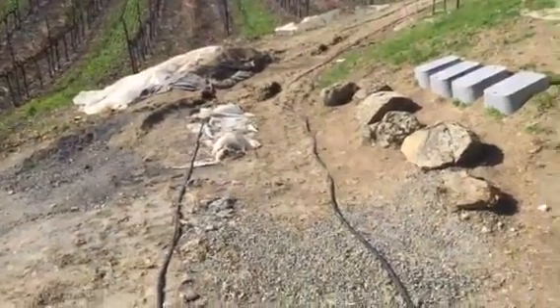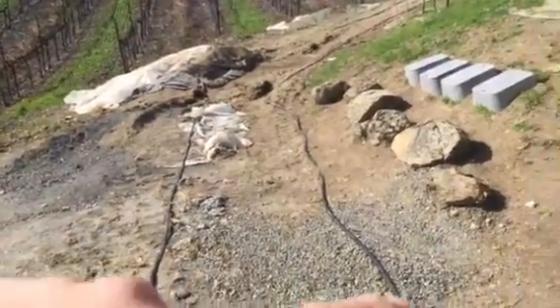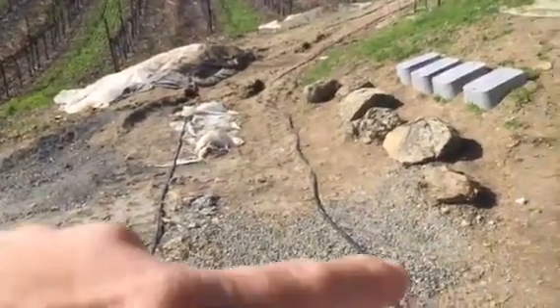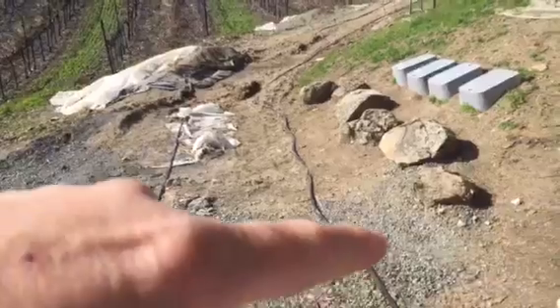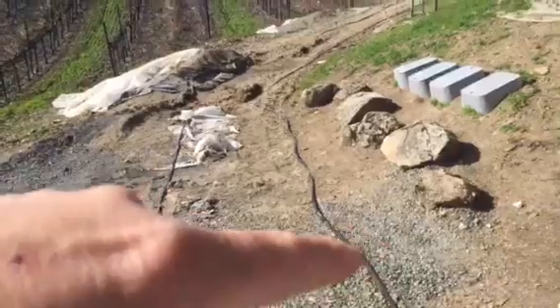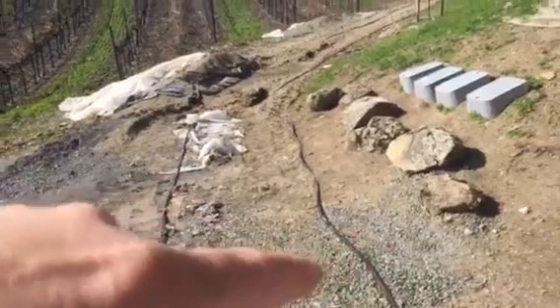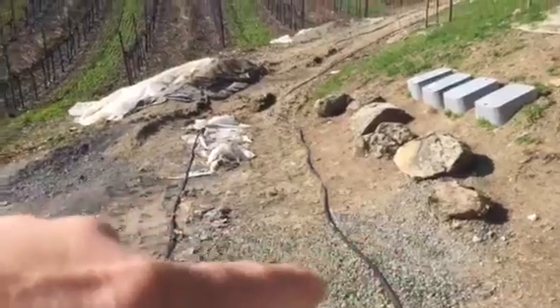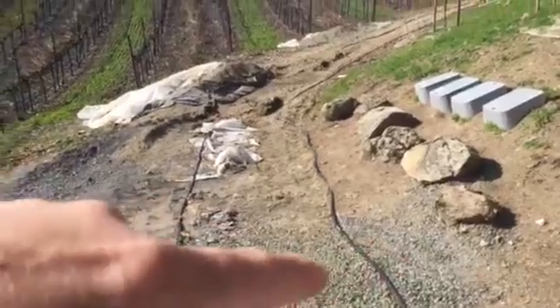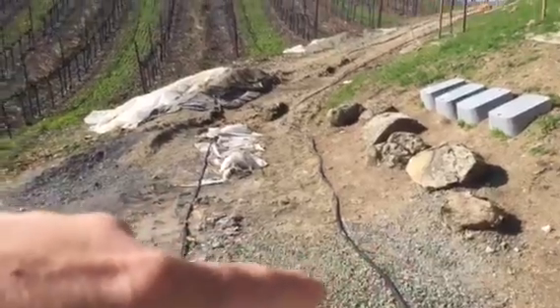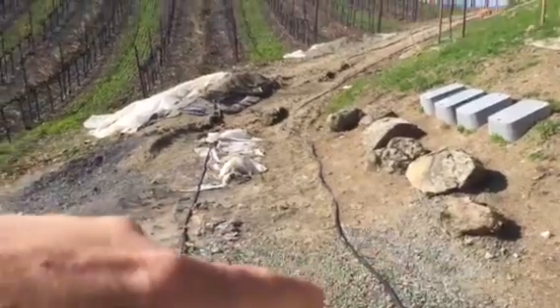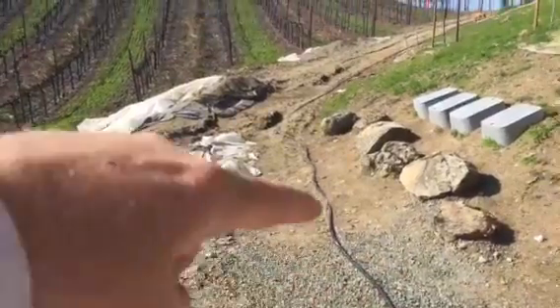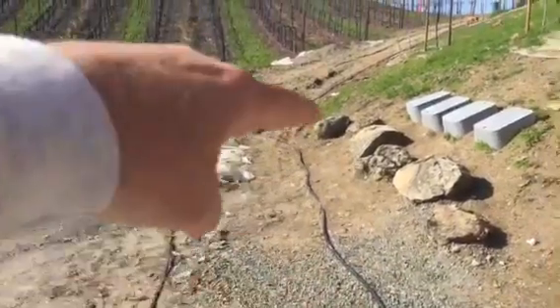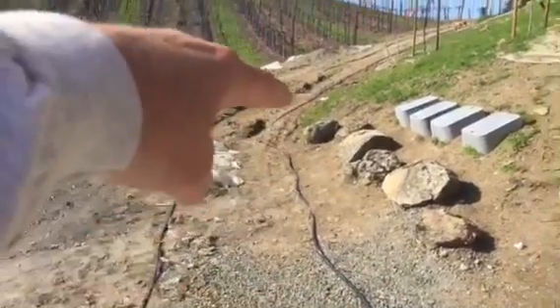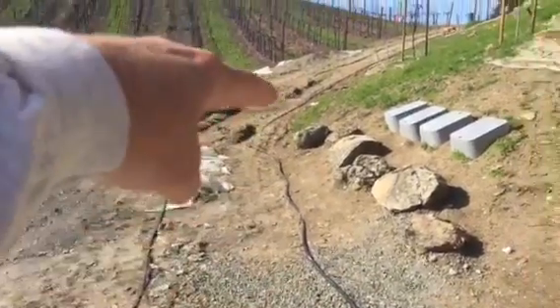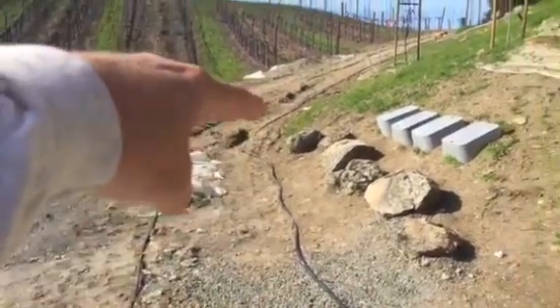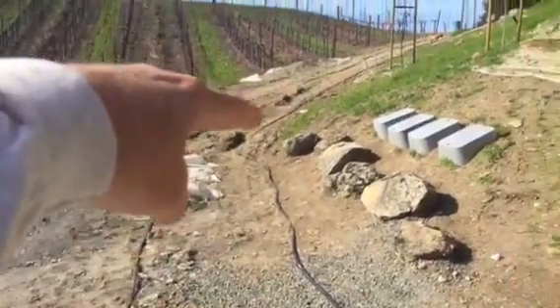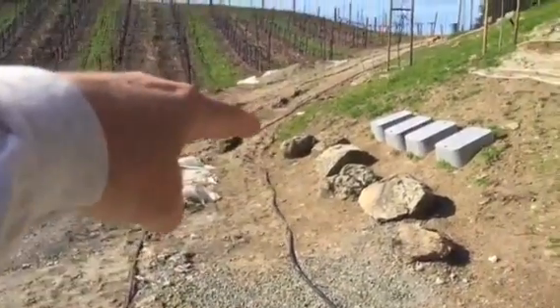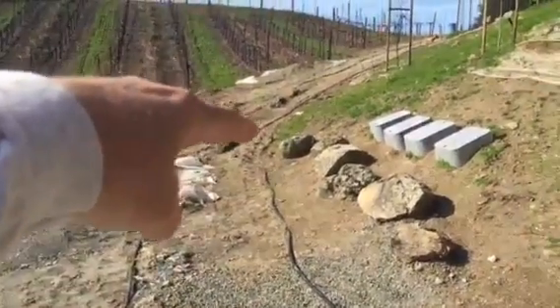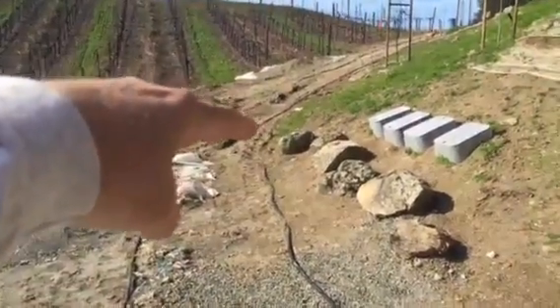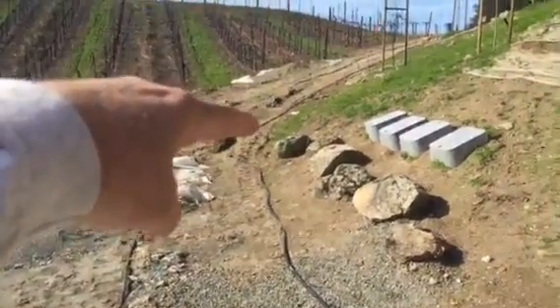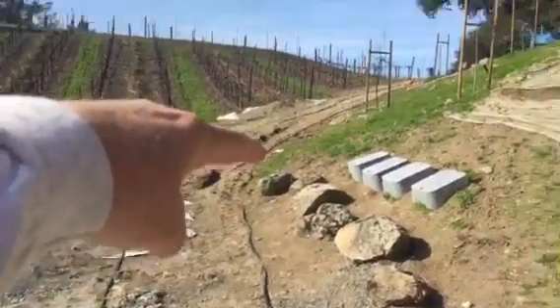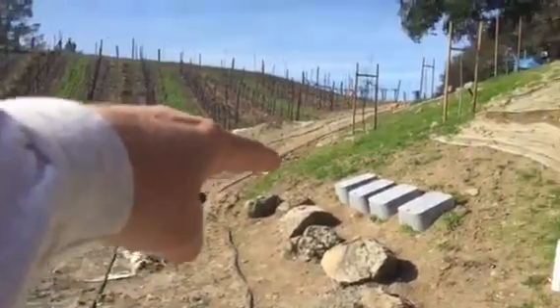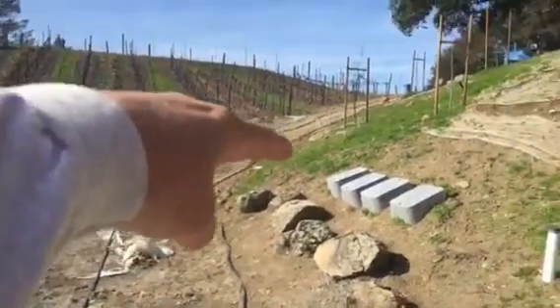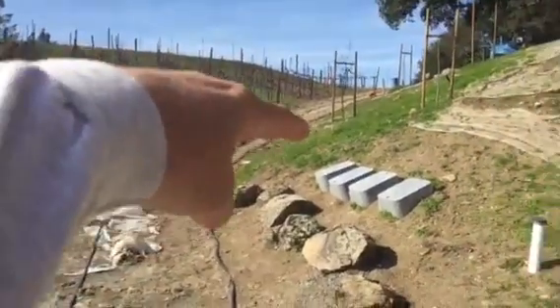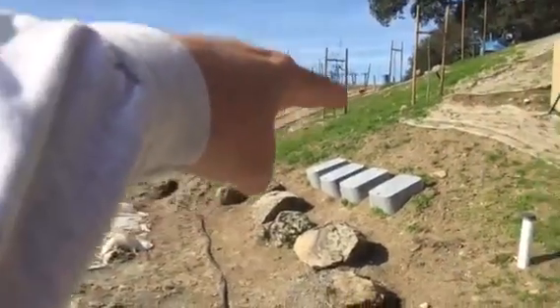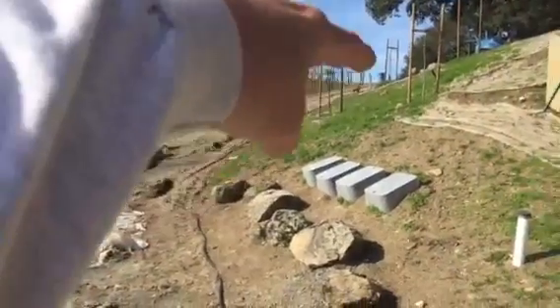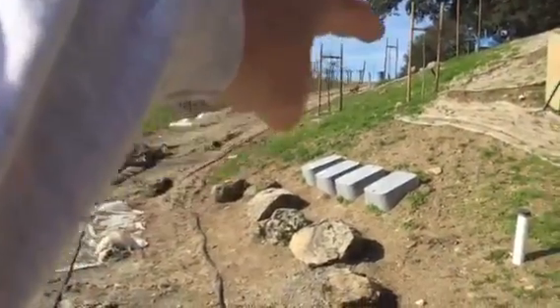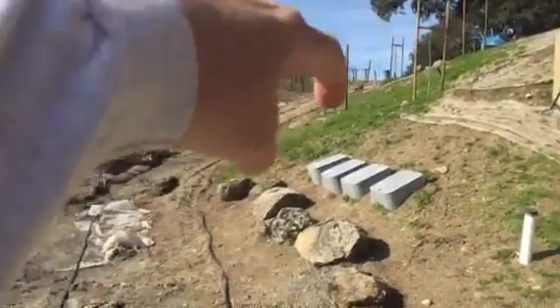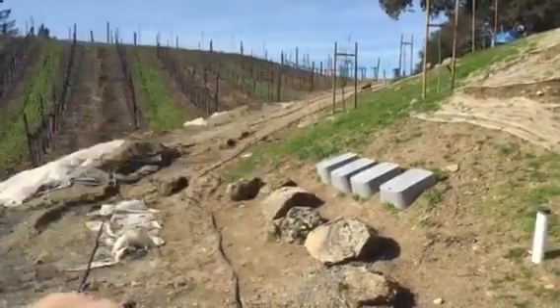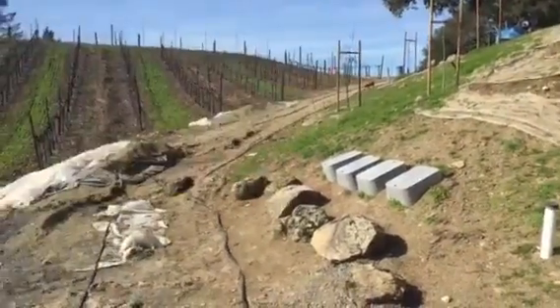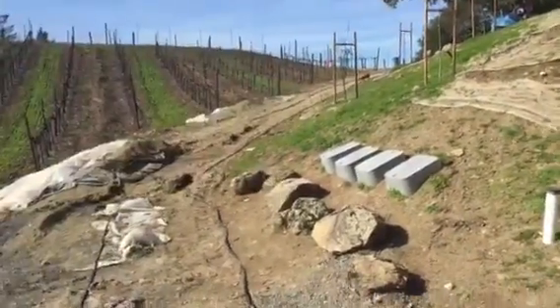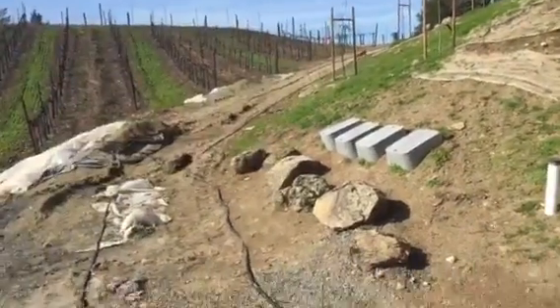It looks to me like from here to about there is fine, and maybe steps from there up. Those are my thoughts.